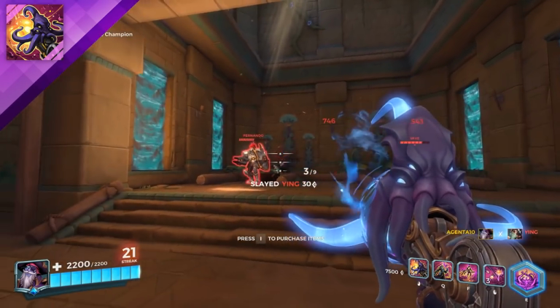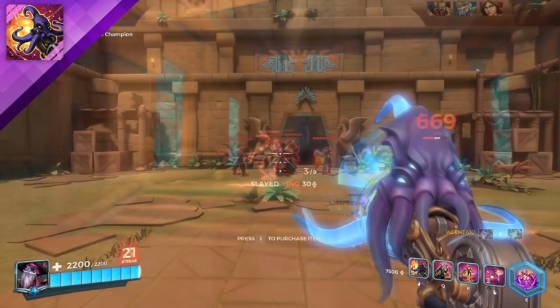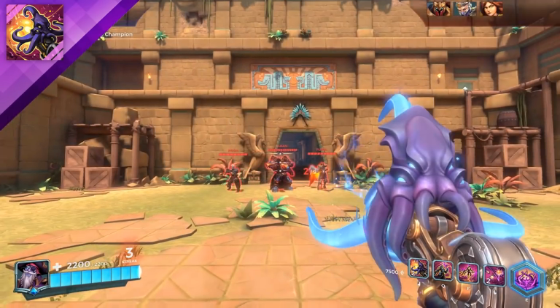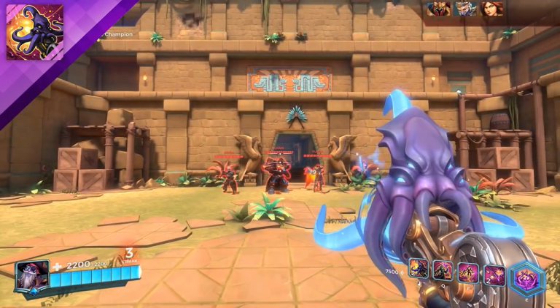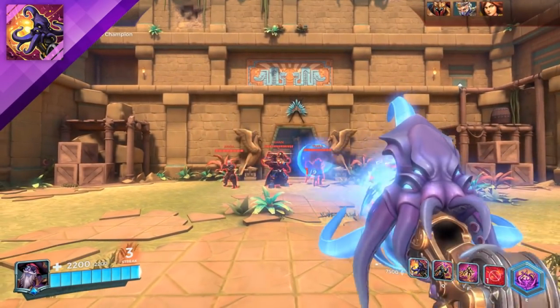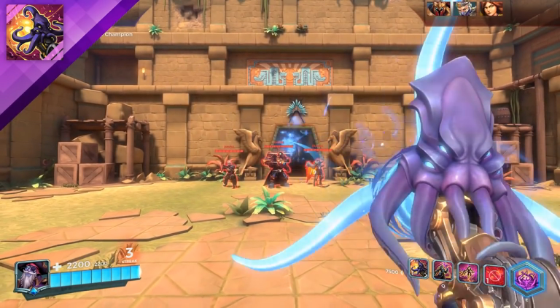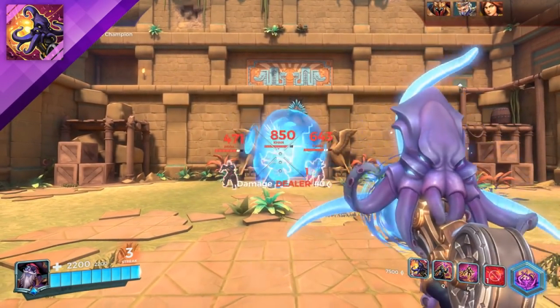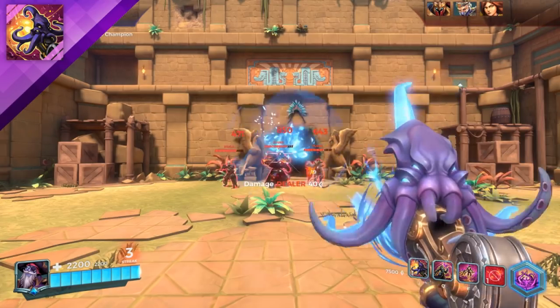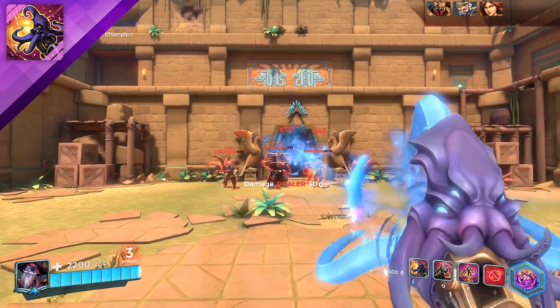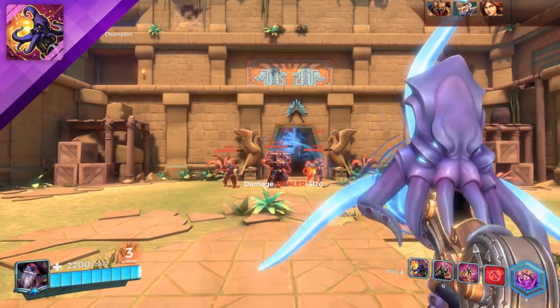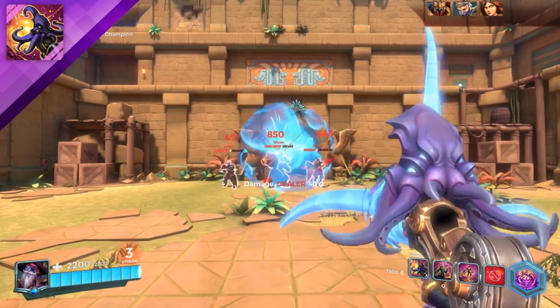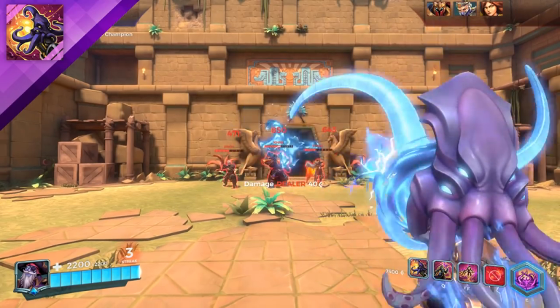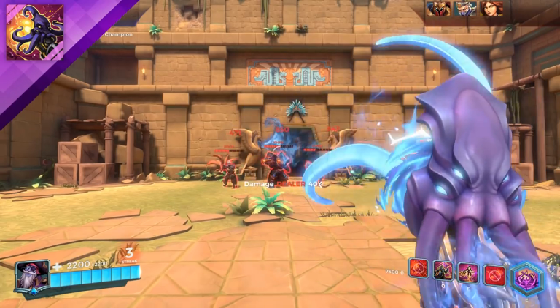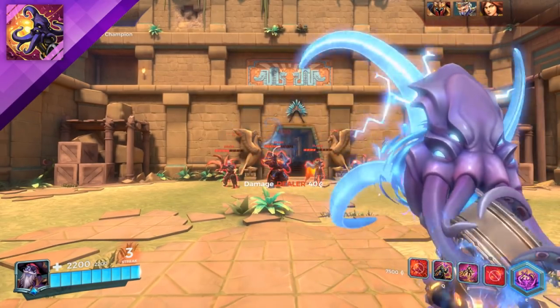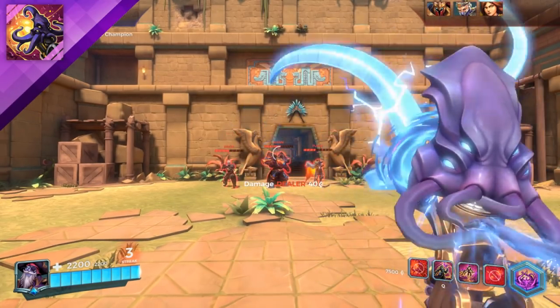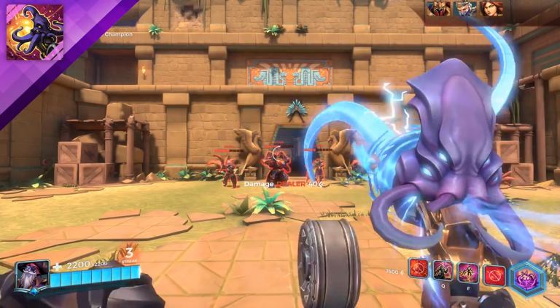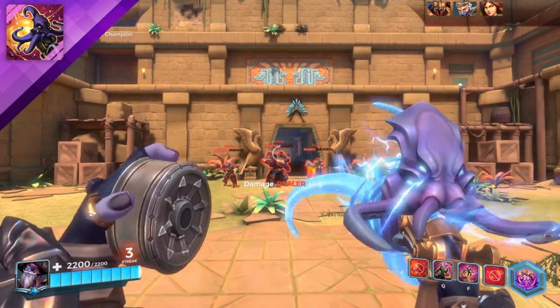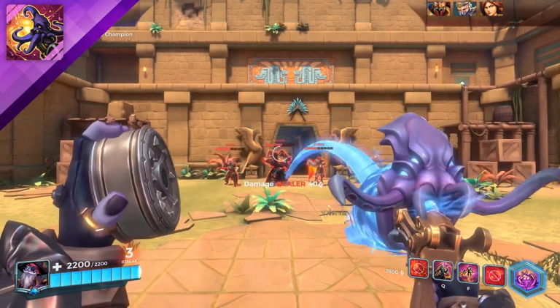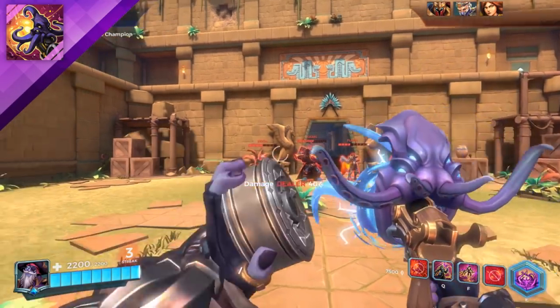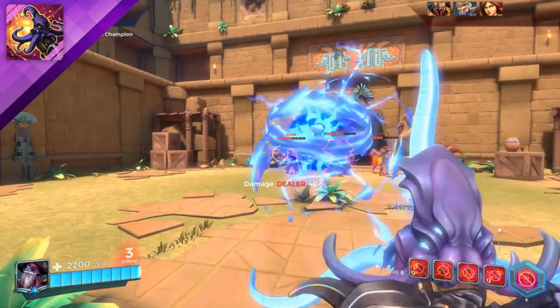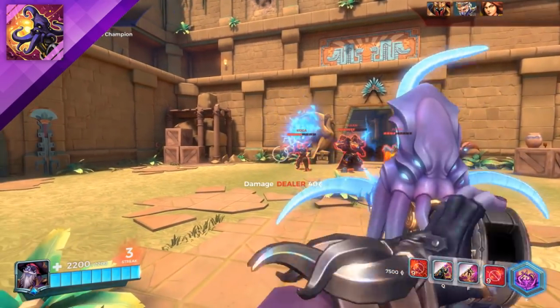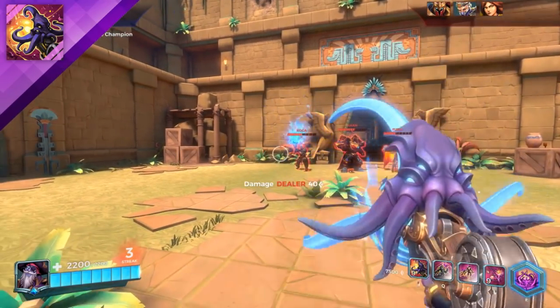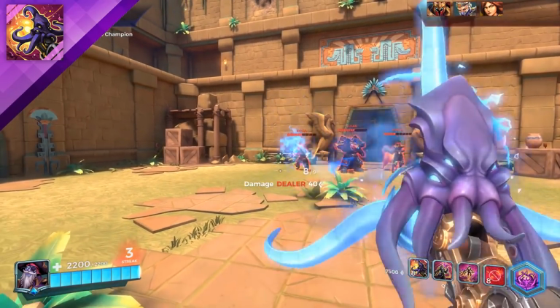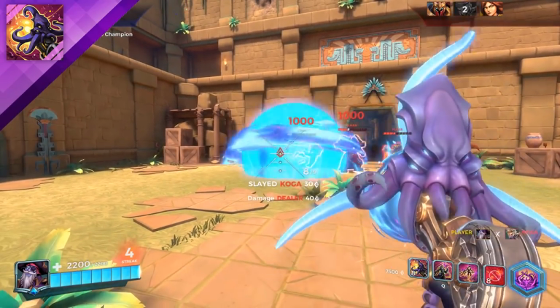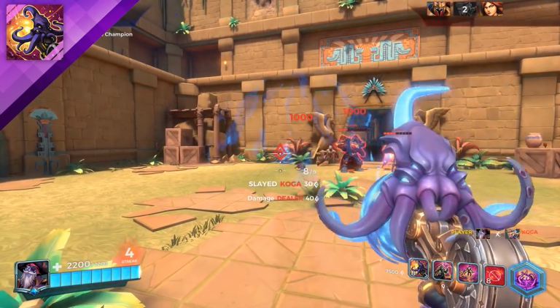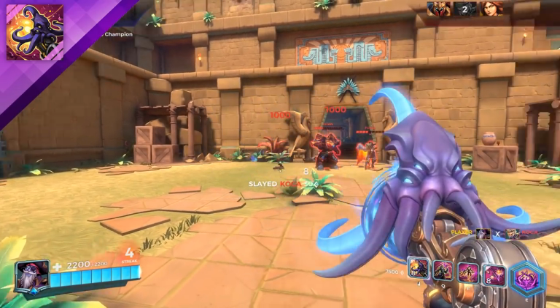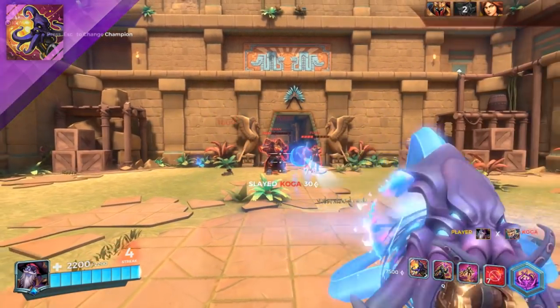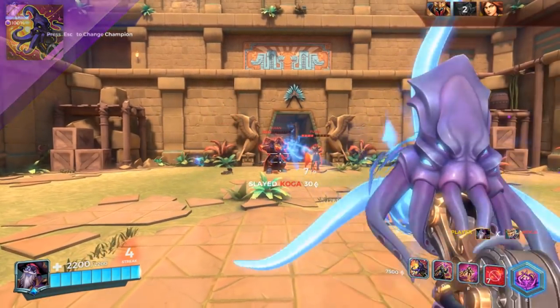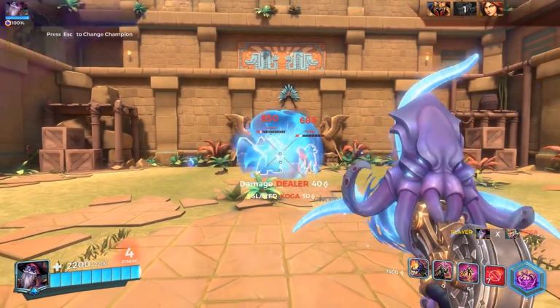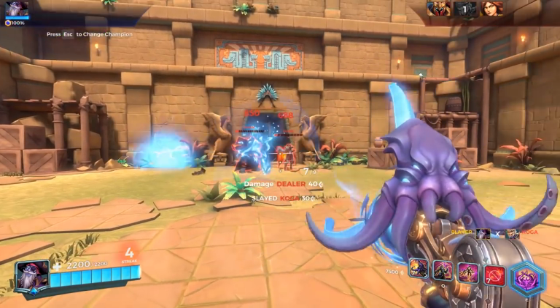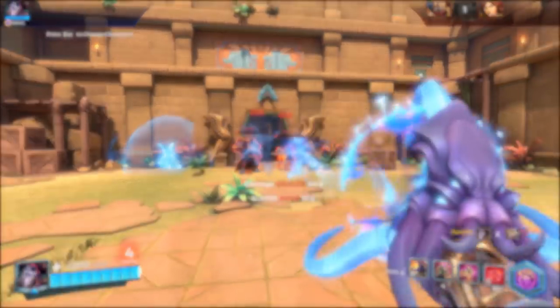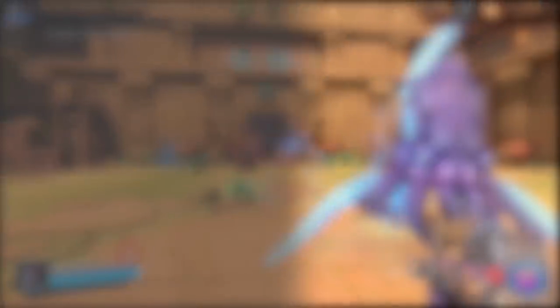When reloading the Cursed Howitzer, Dredge throws an explosive that detonates on contact with players or the environment.